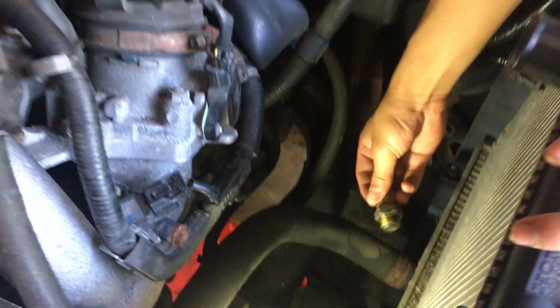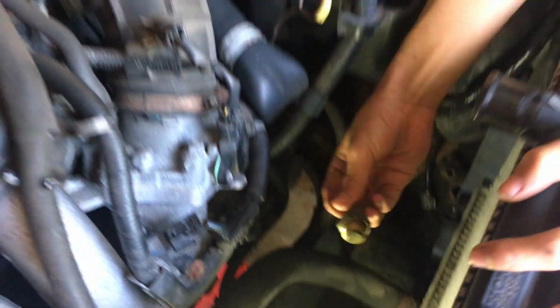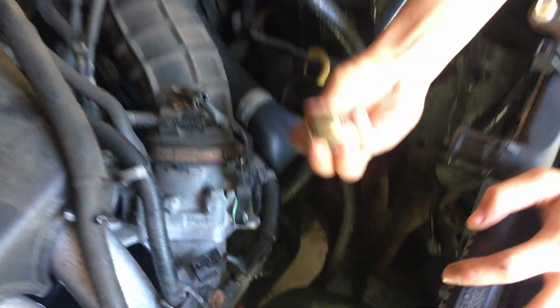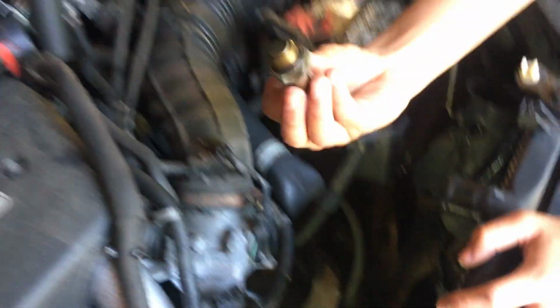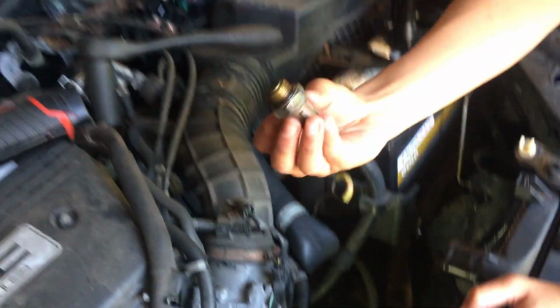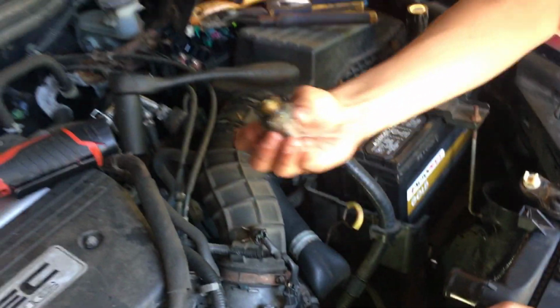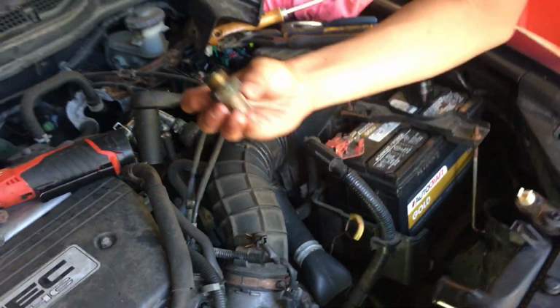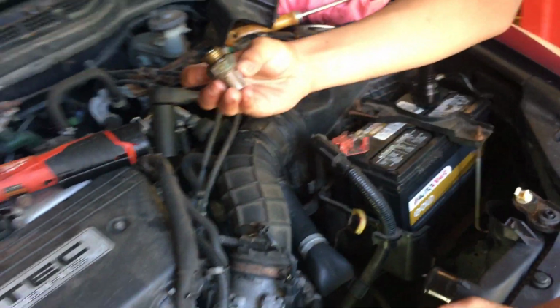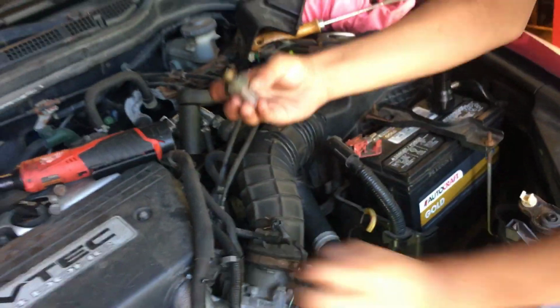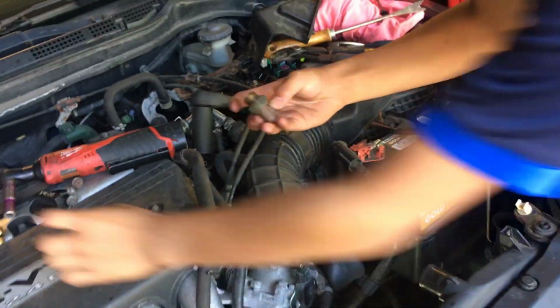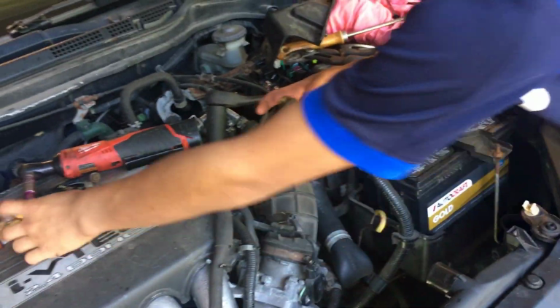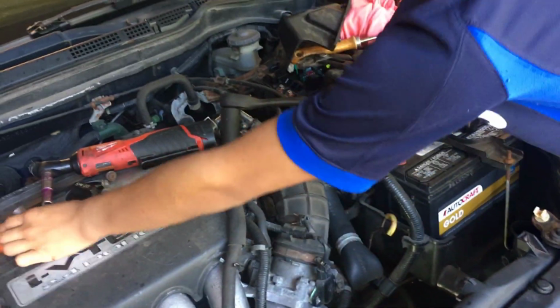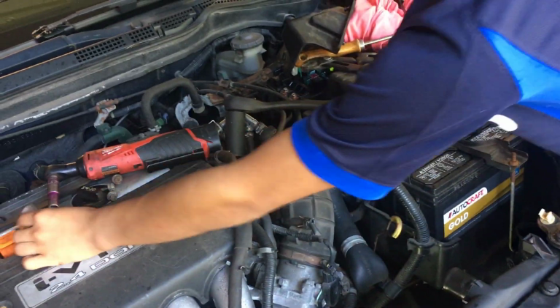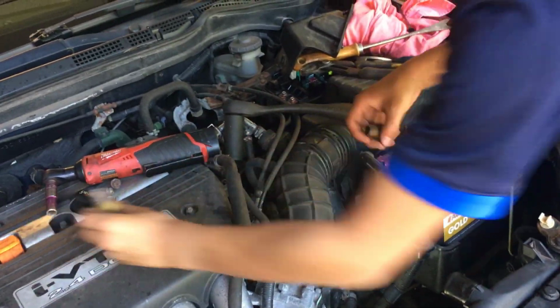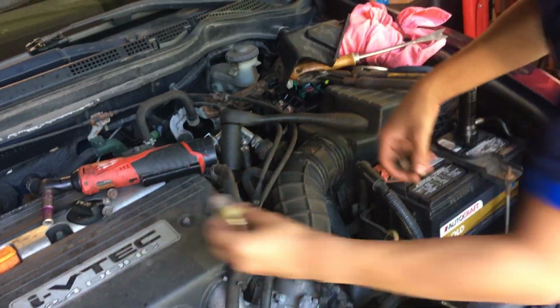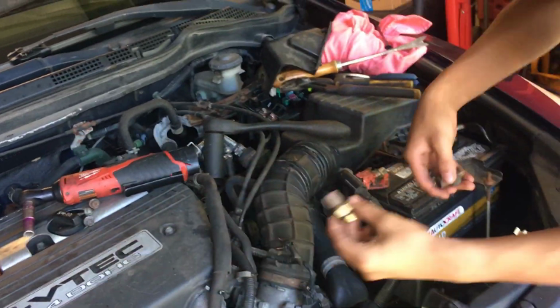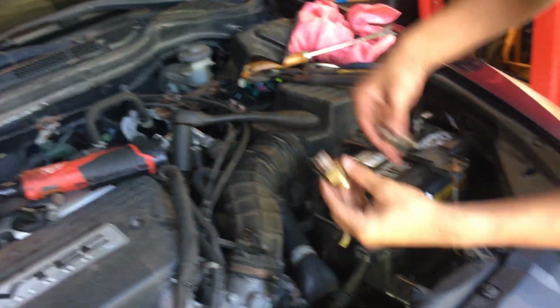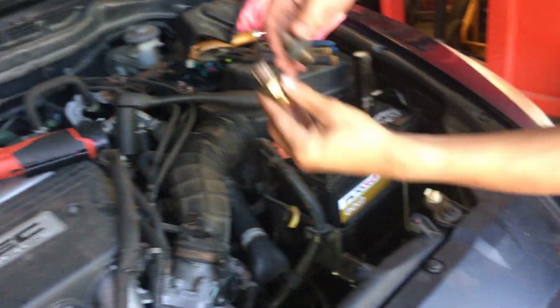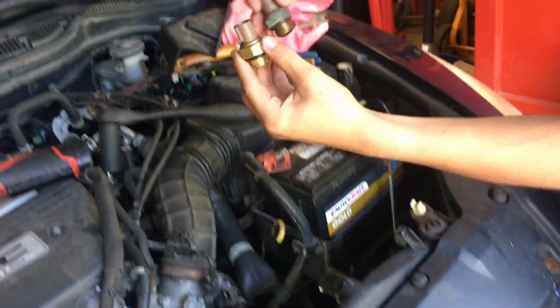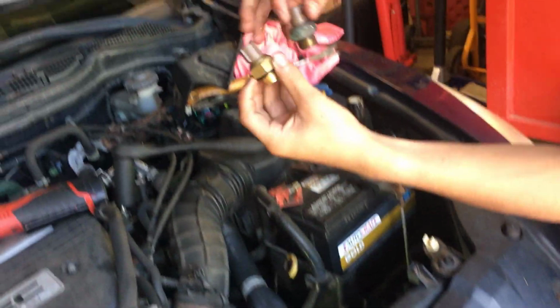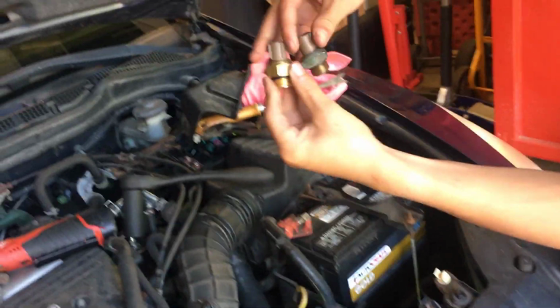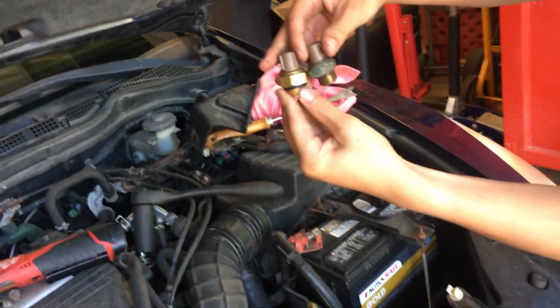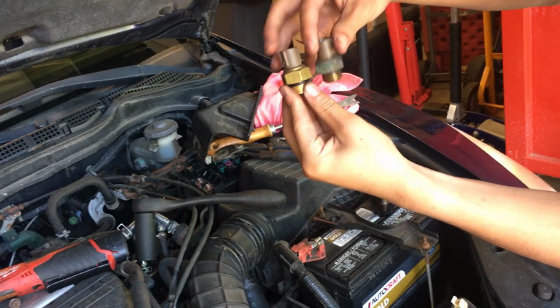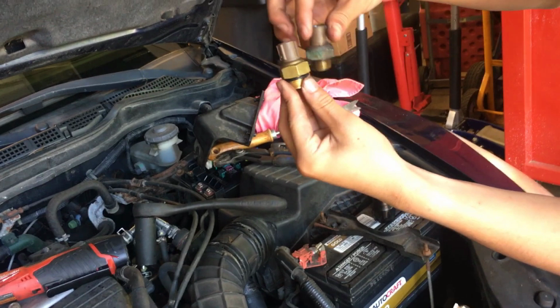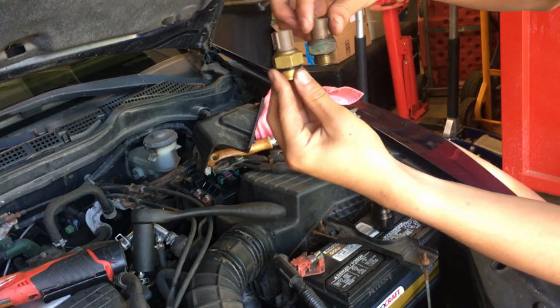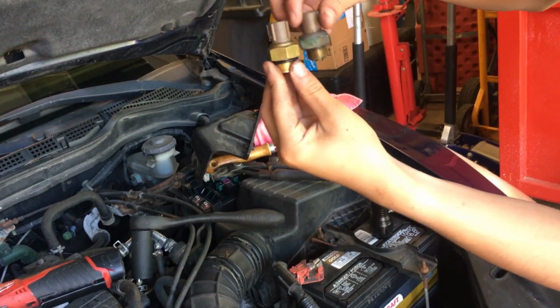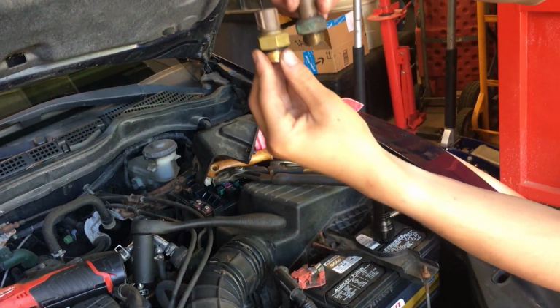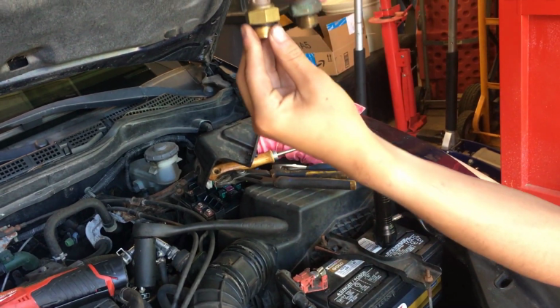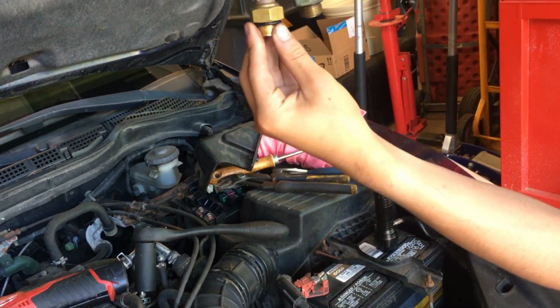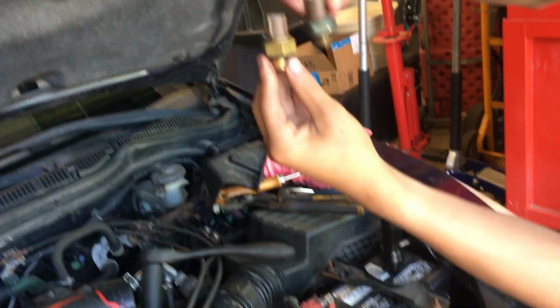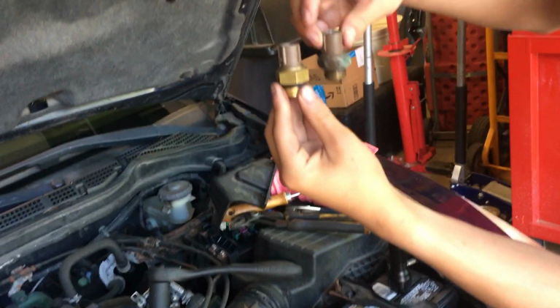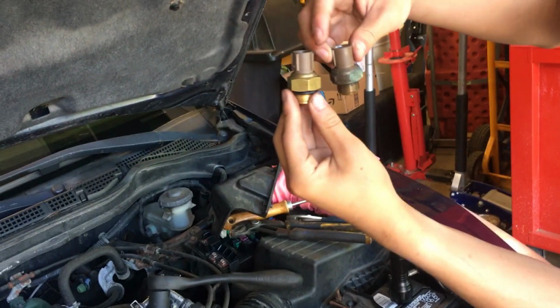And that's what it looks like. We have a new part right here, and that's what the old and new sensors look like side by side.